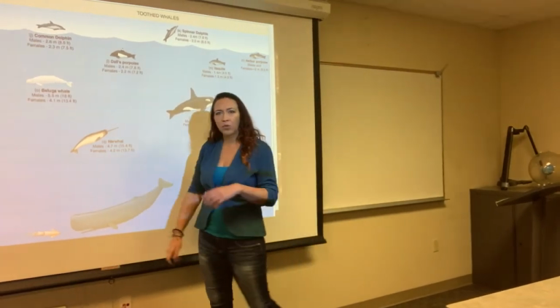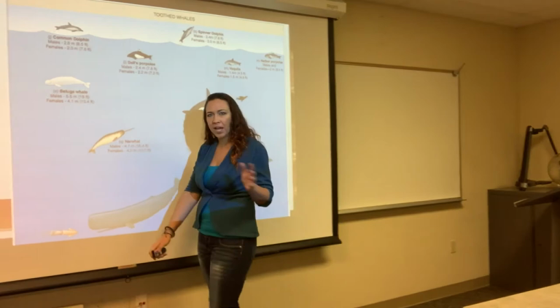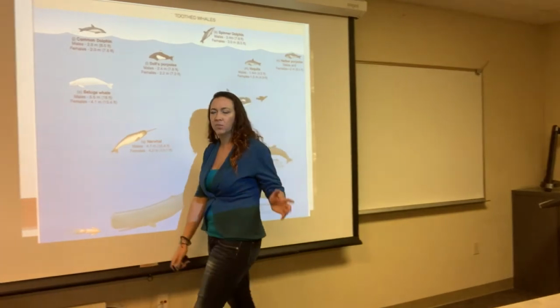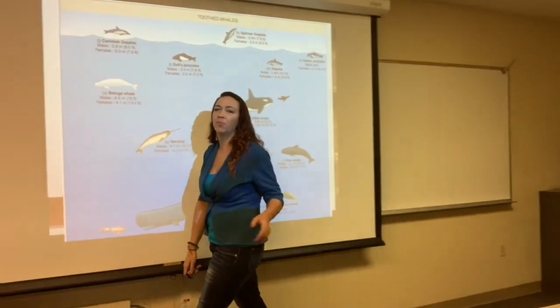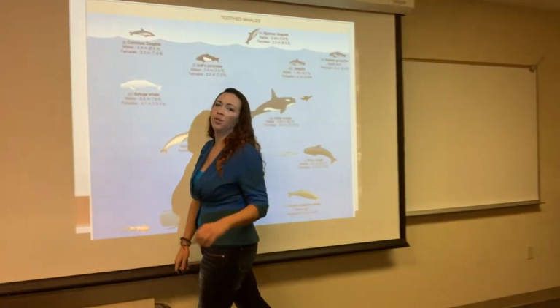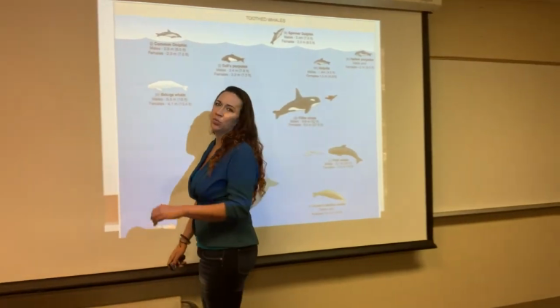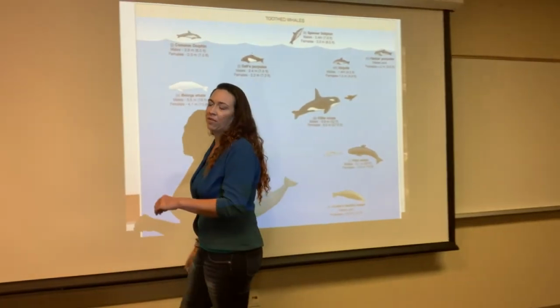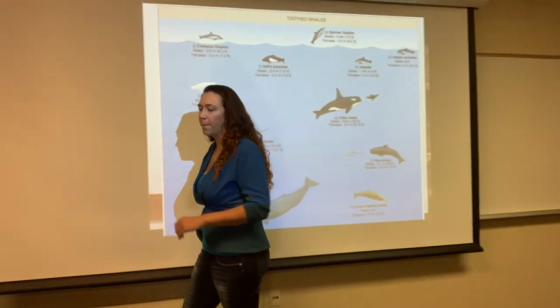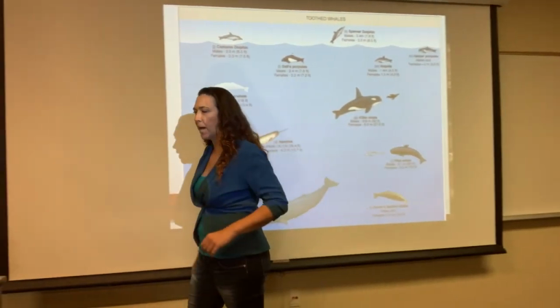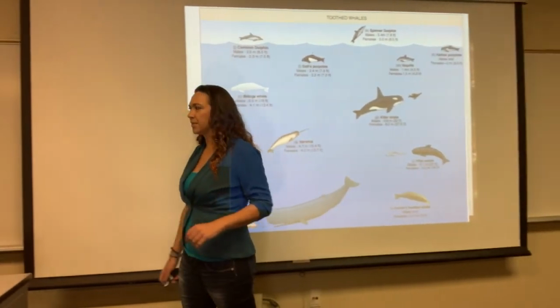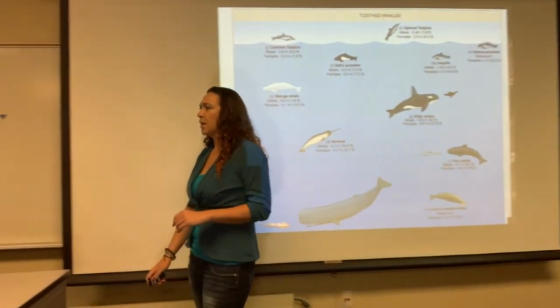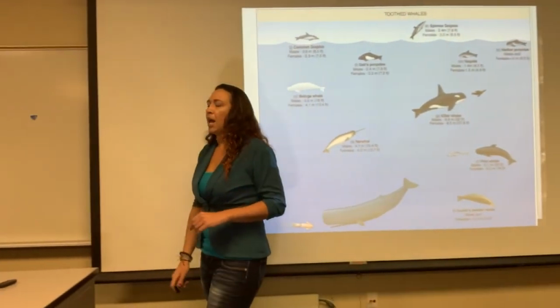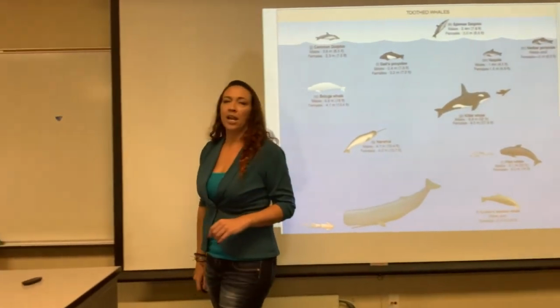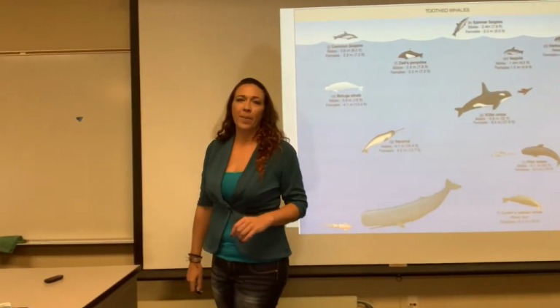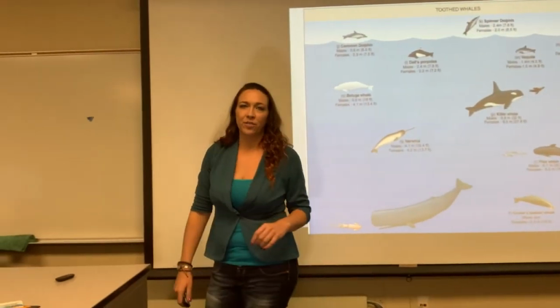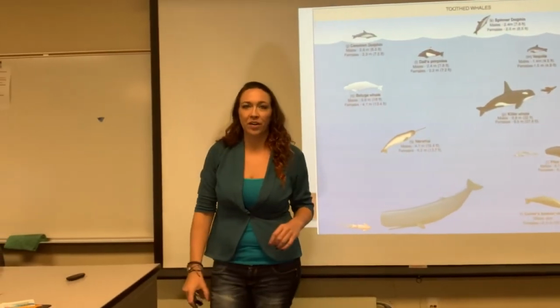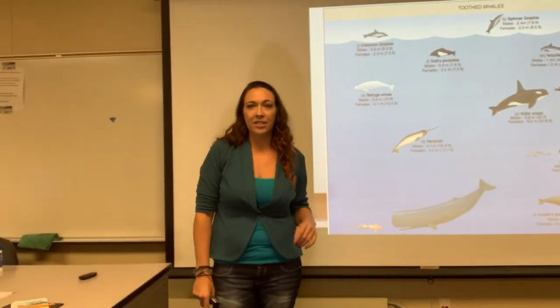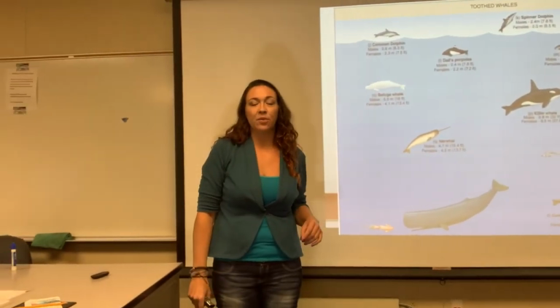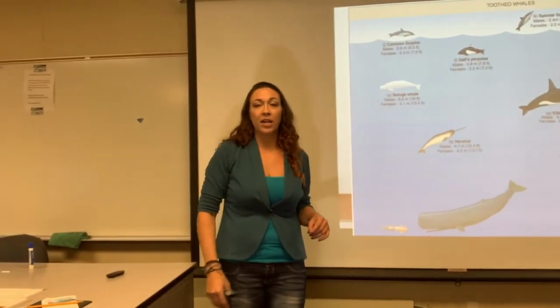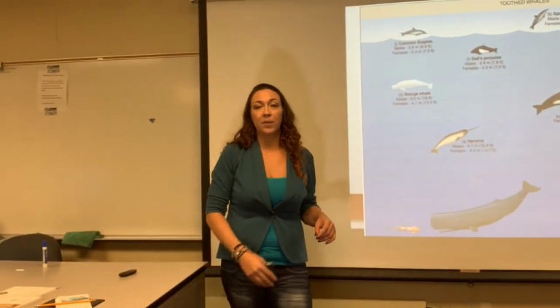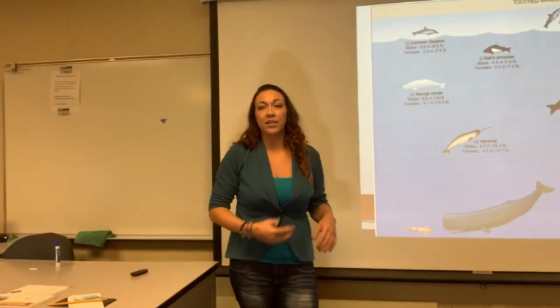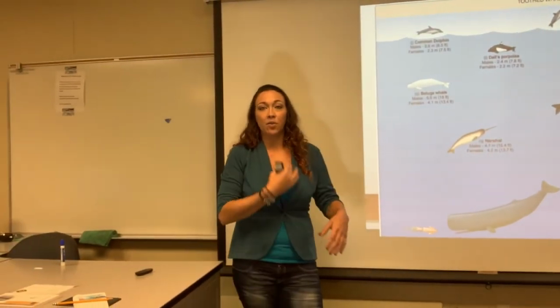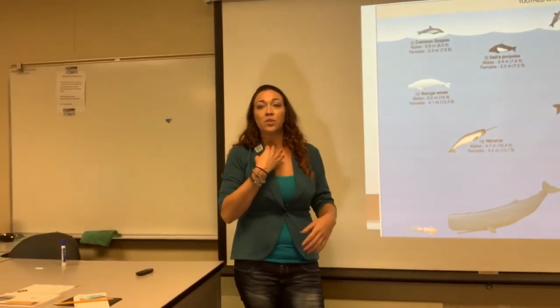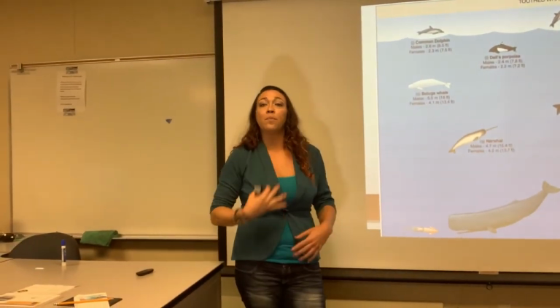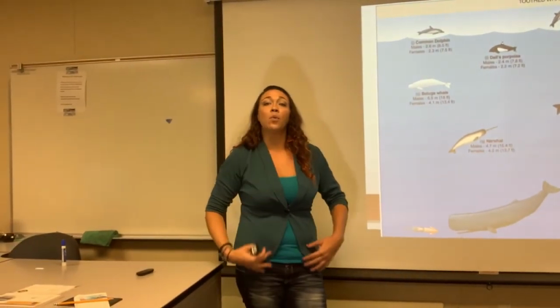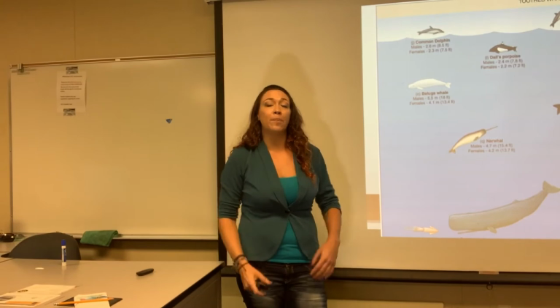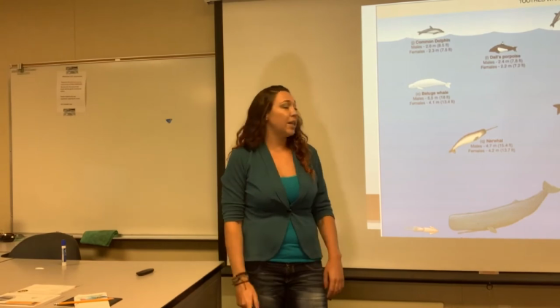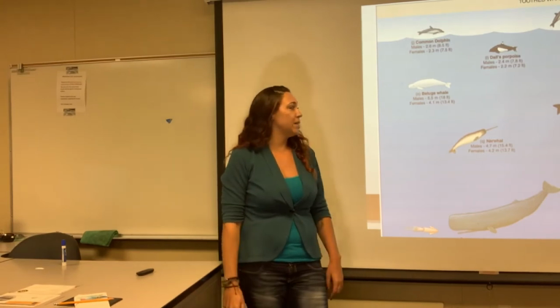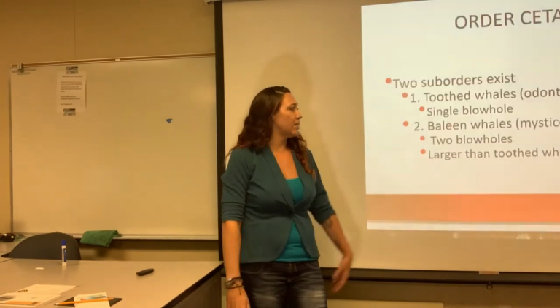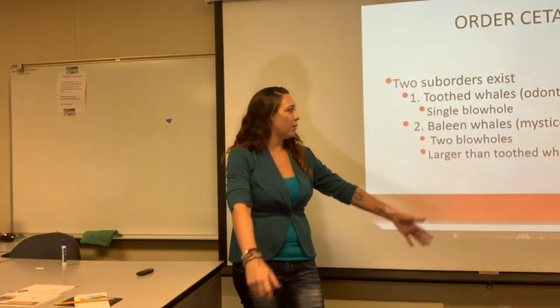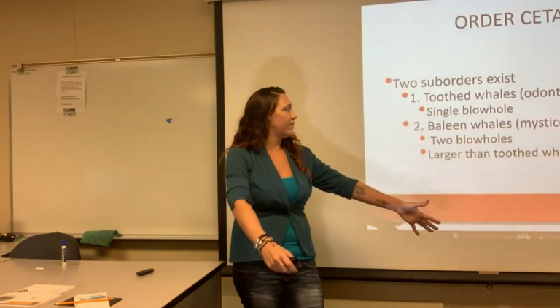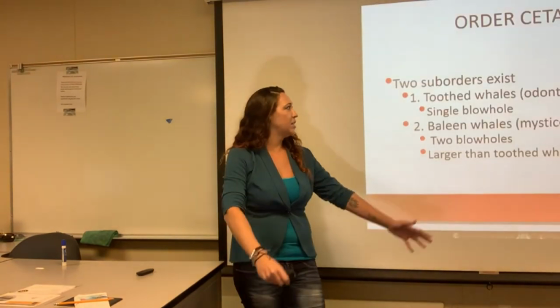Off our coast we have gray whales, blue whales, and humpbacks. Humpbacks are very easy to recognize because they have big white bellies and big white fins.